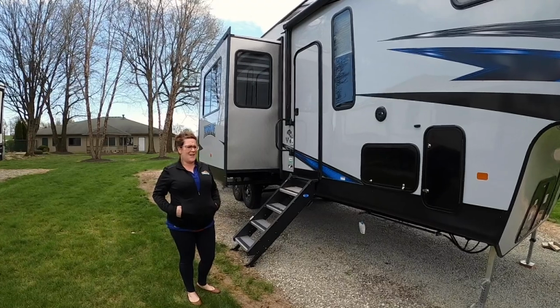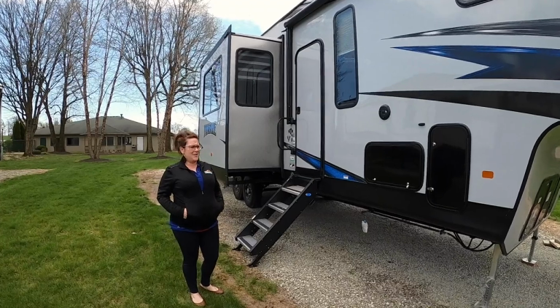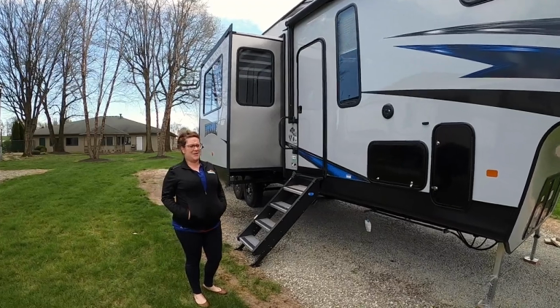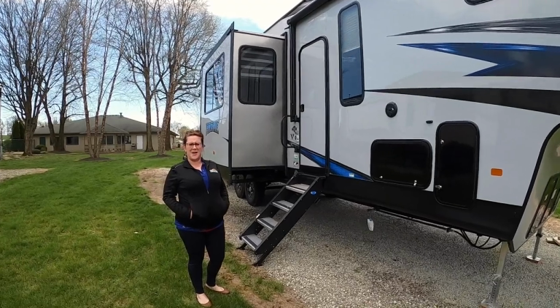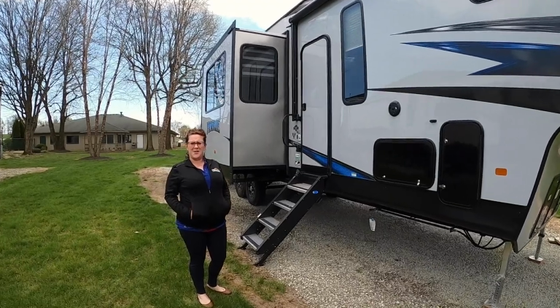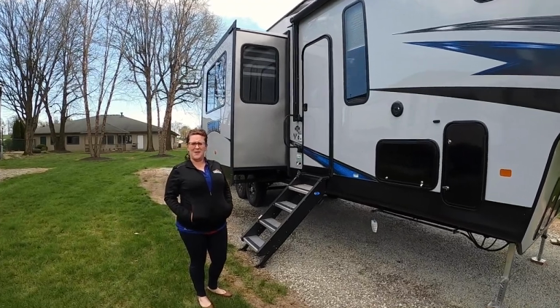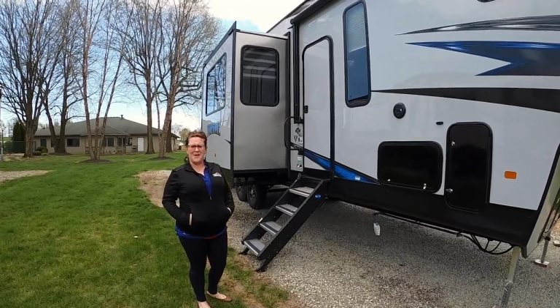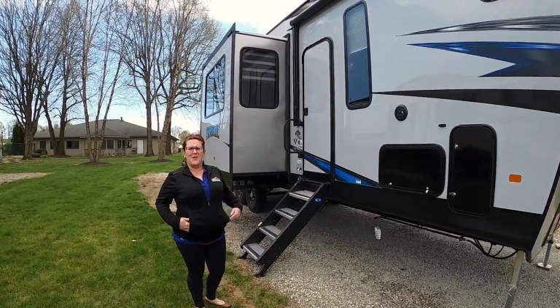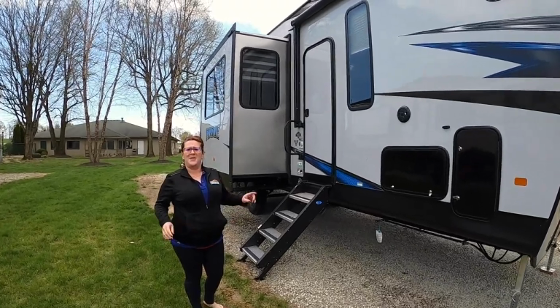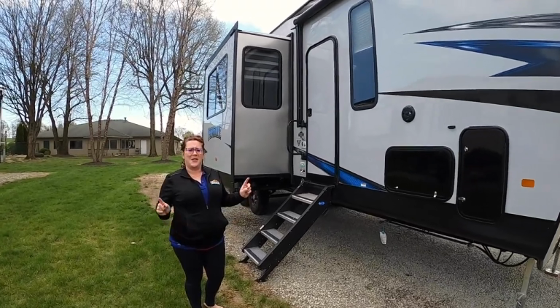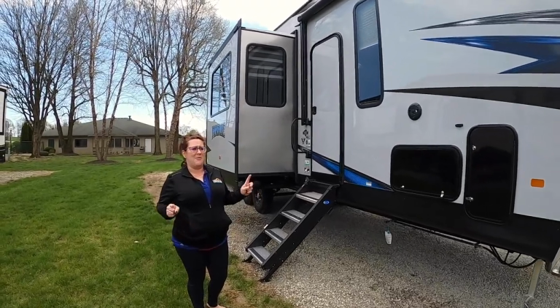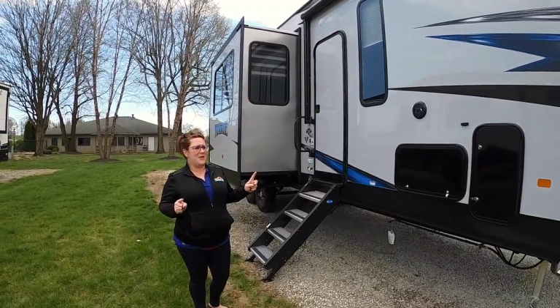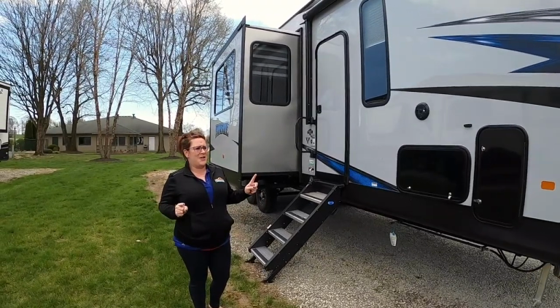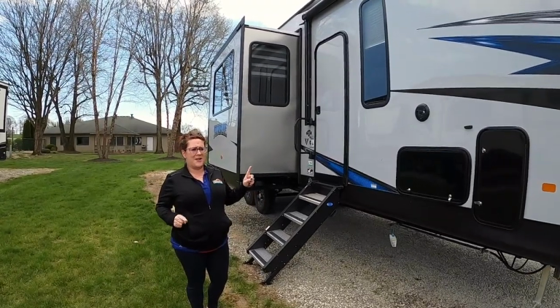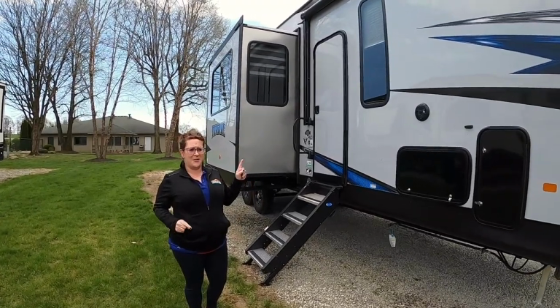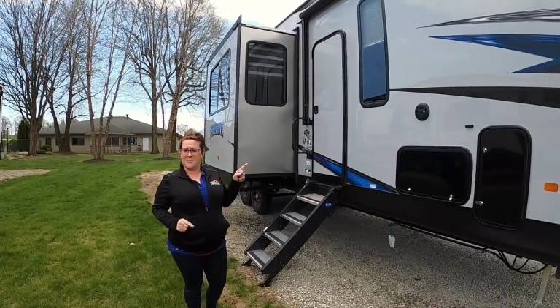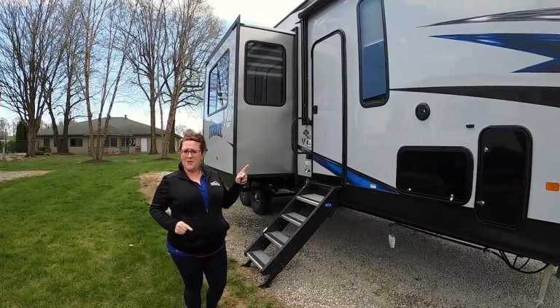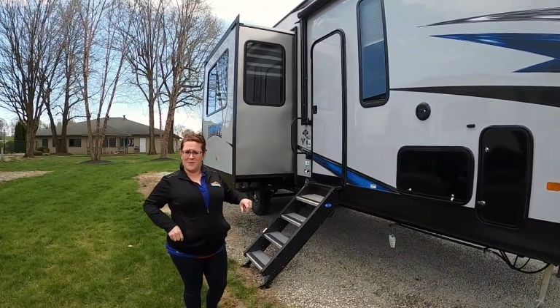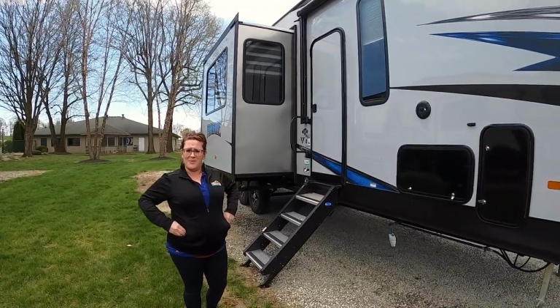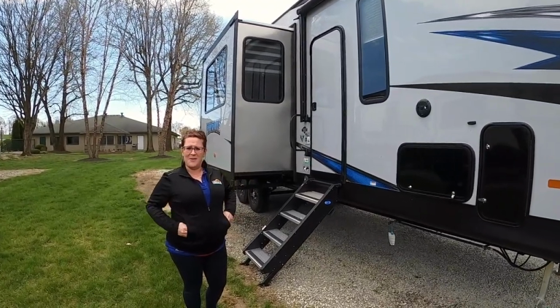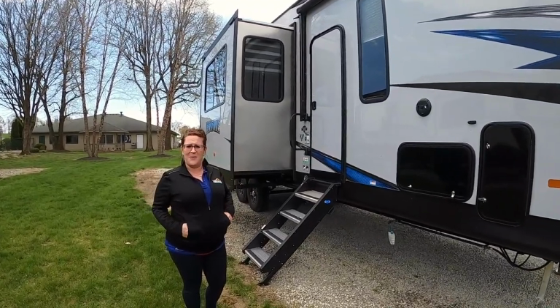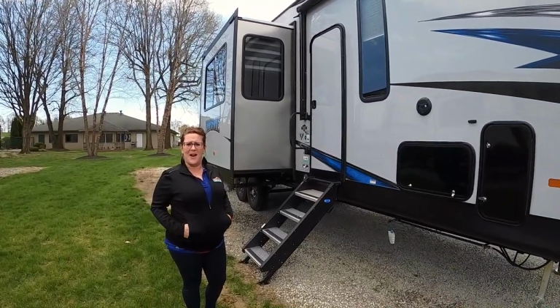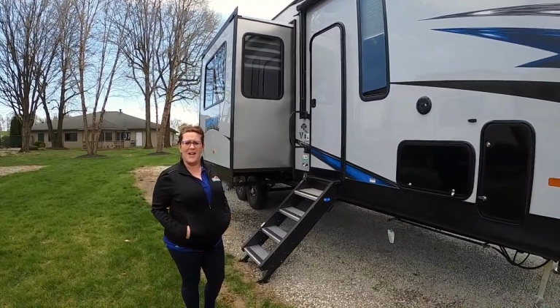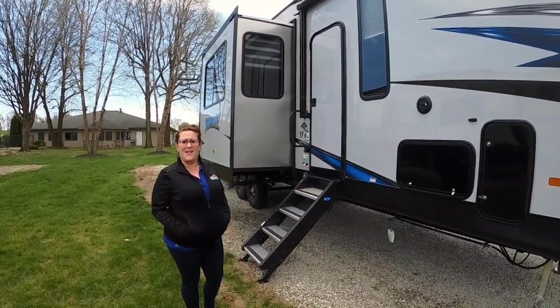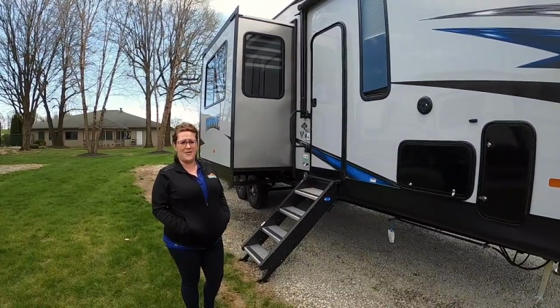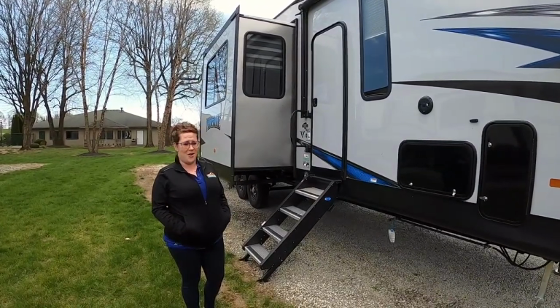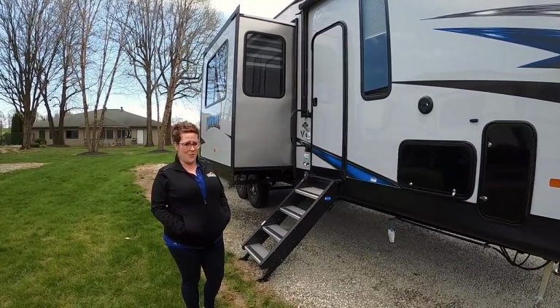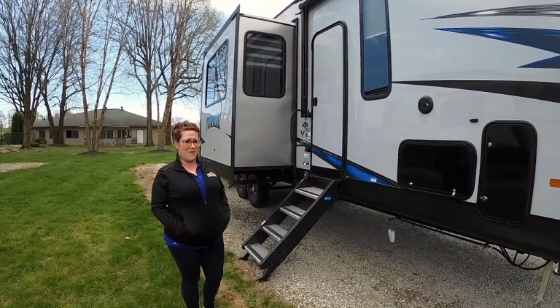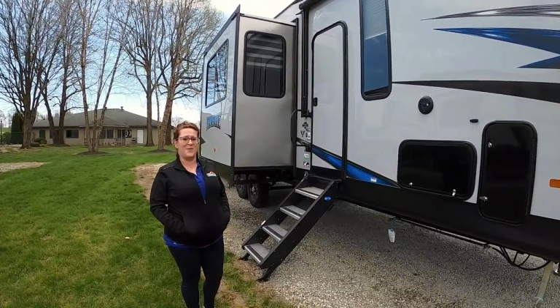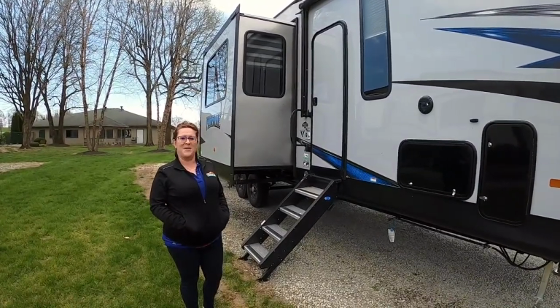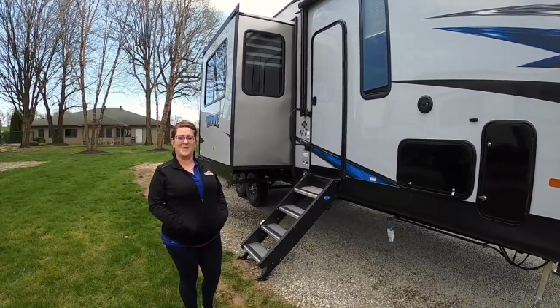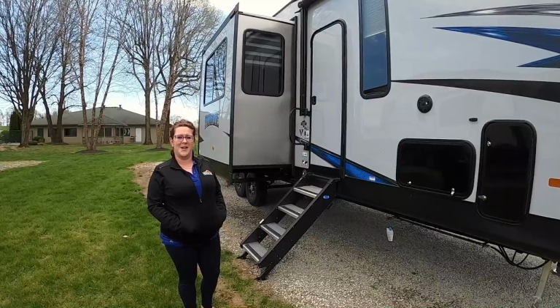Hey guys, this is Daisha. Today we're going to check out this Rogue 324A on Walkthrough Wednesday.